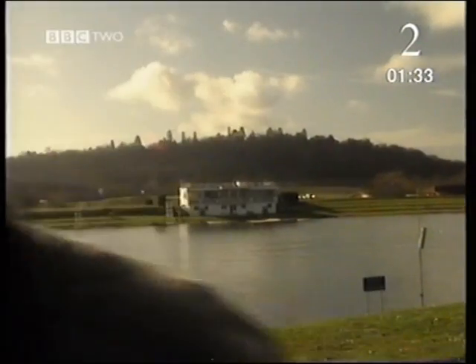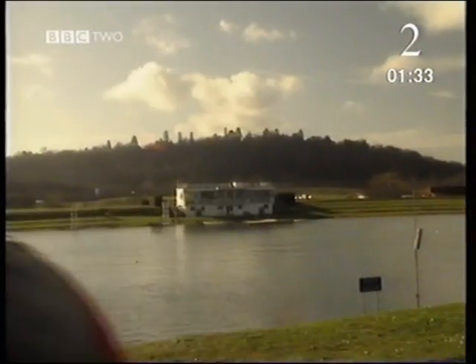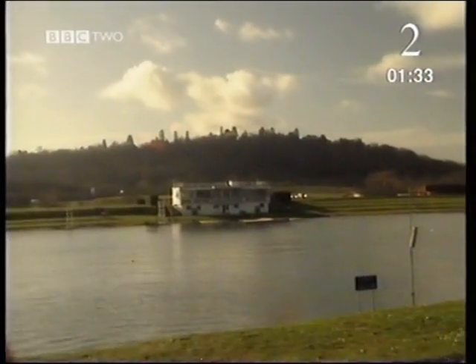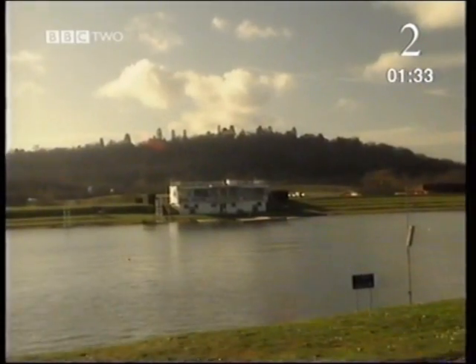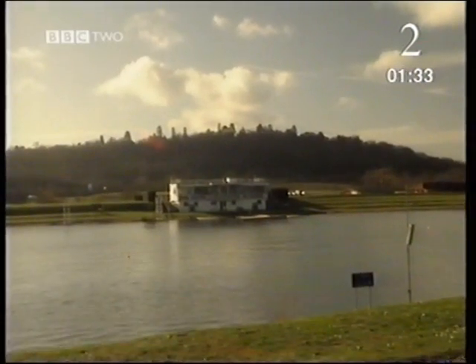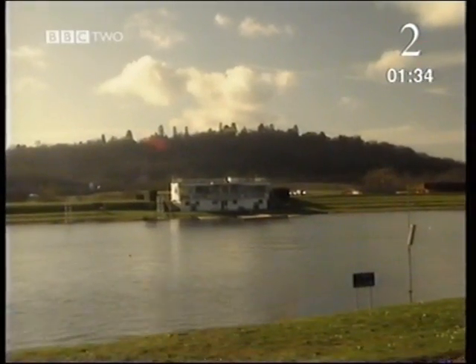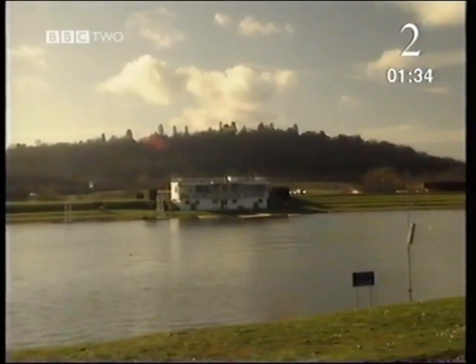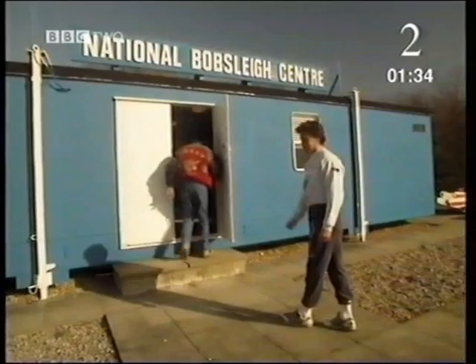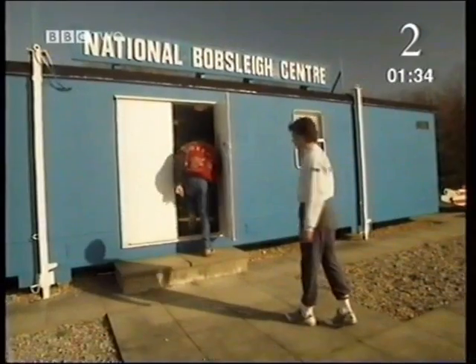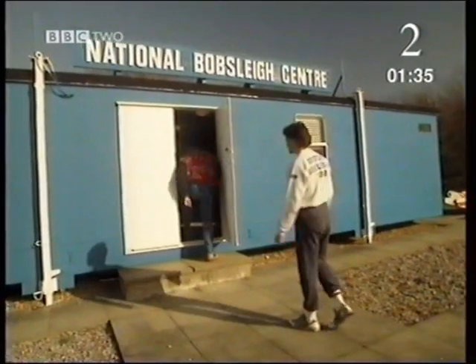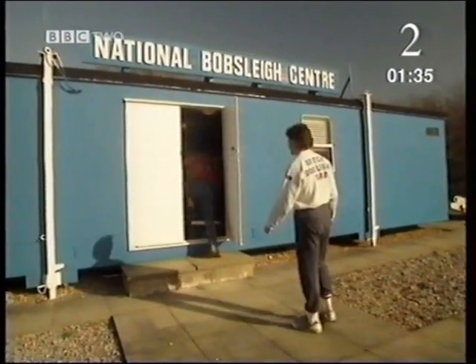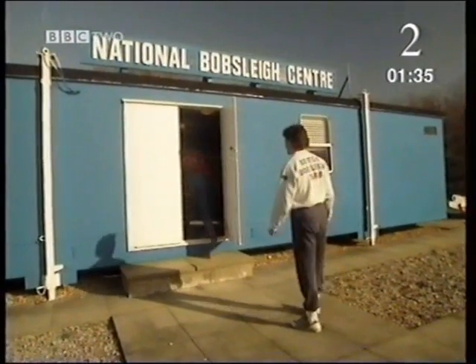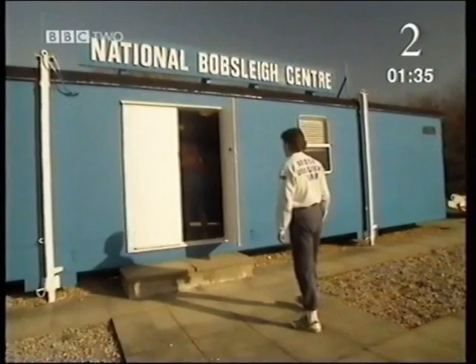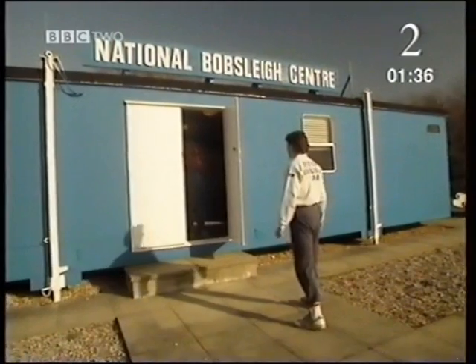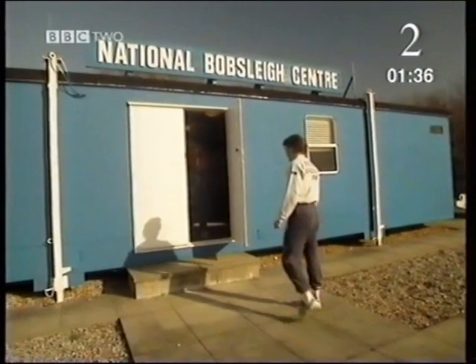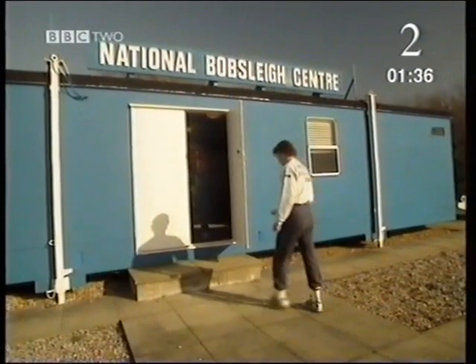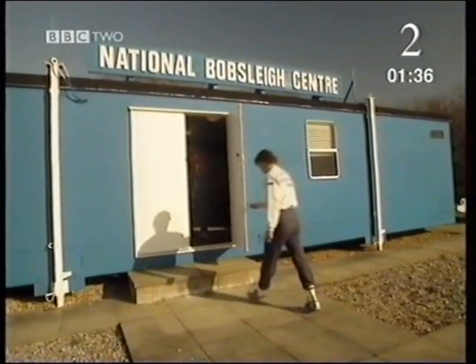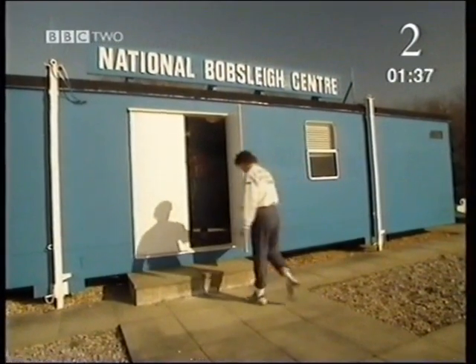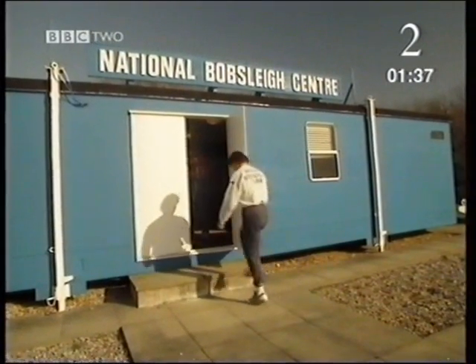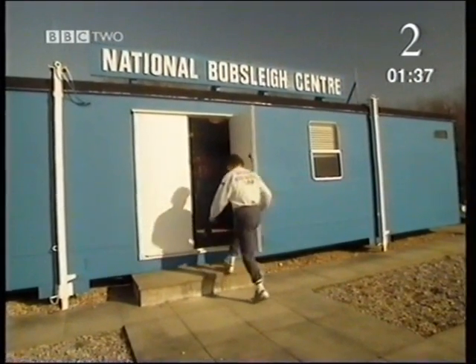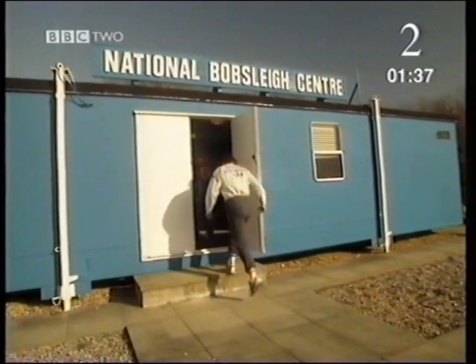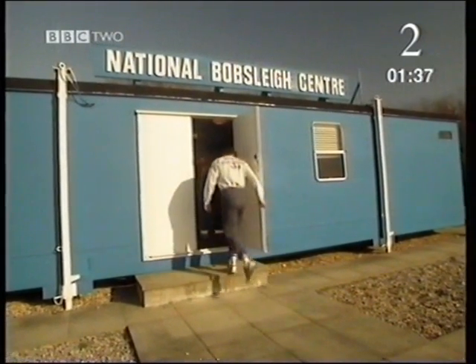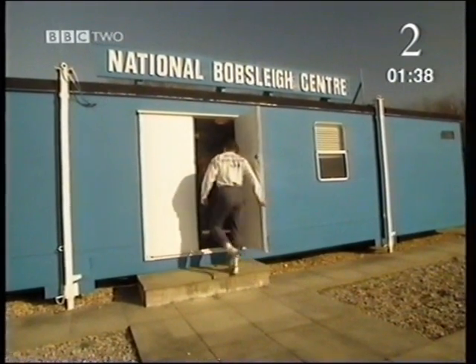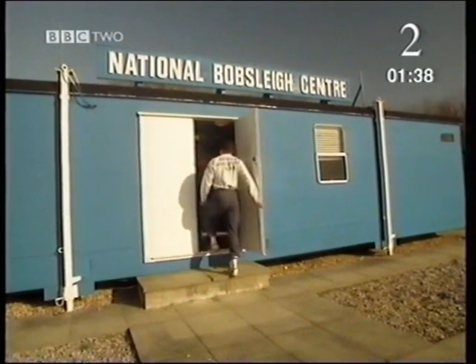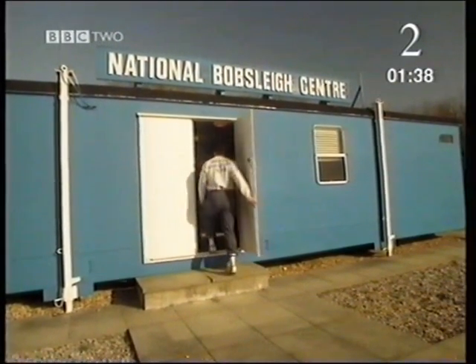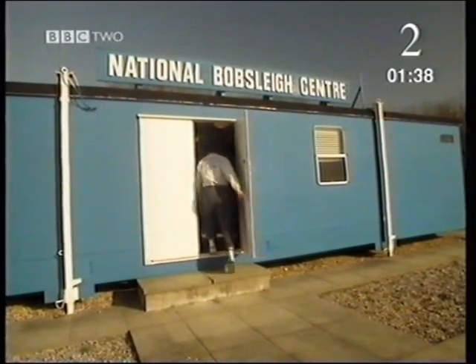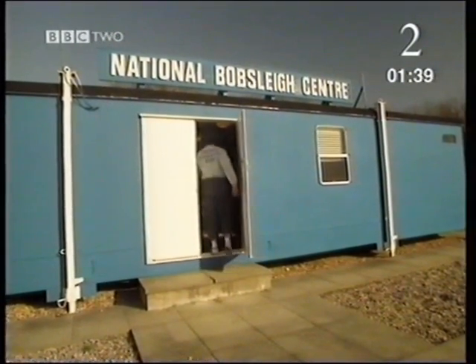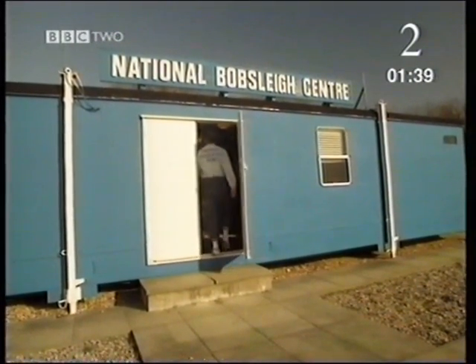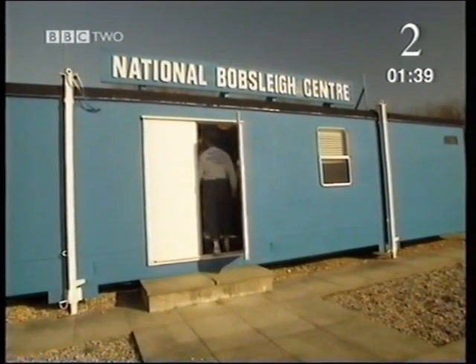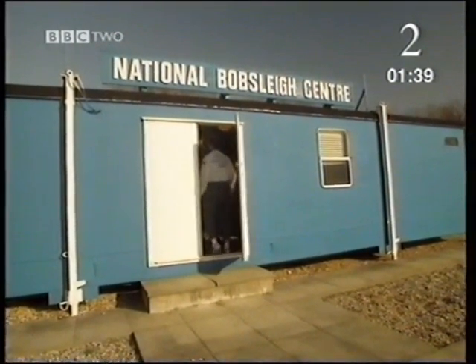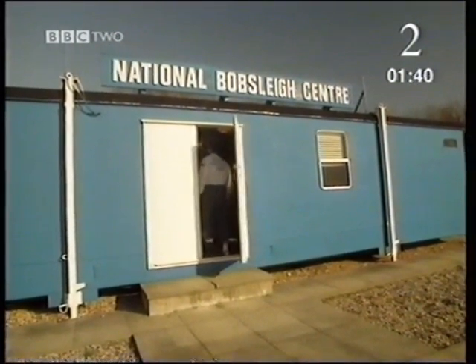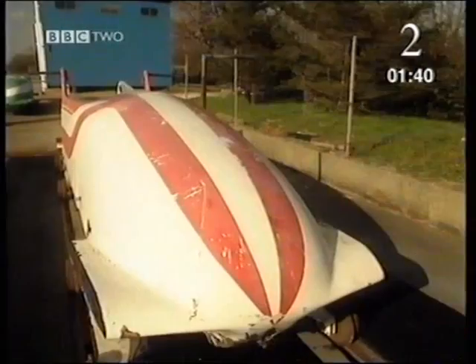What Steve doesn't know is that in two weeks' time, he's going to be bobsleighing with Rob at the Winter Olympic Games.